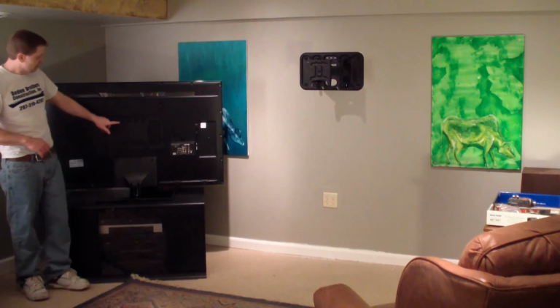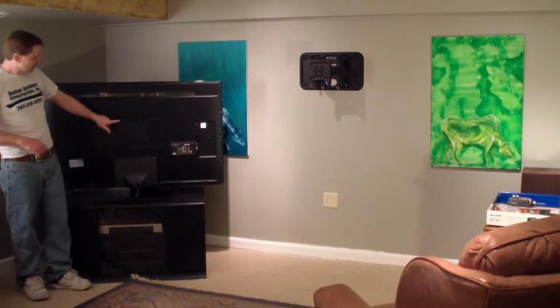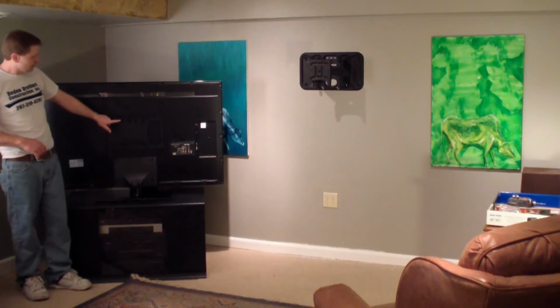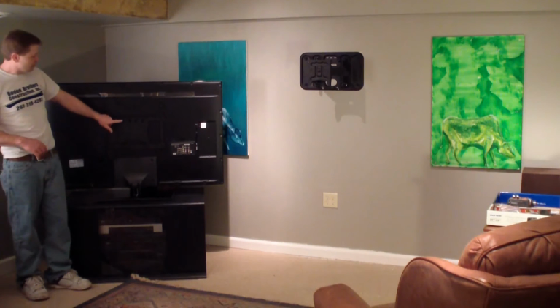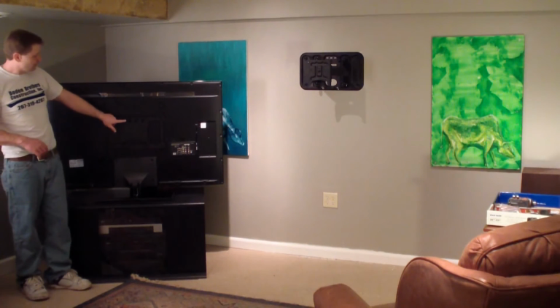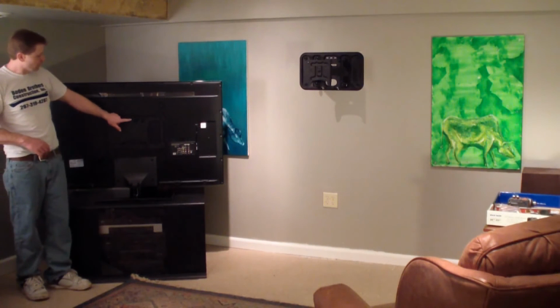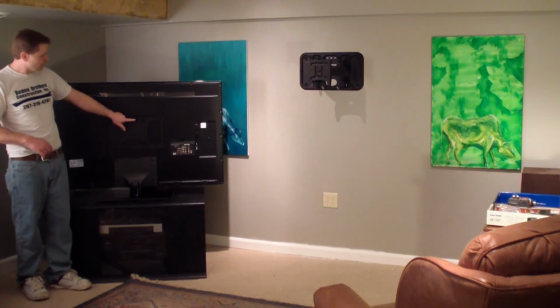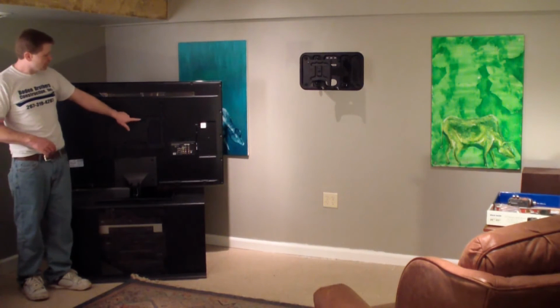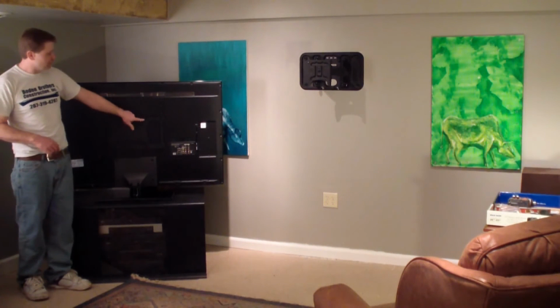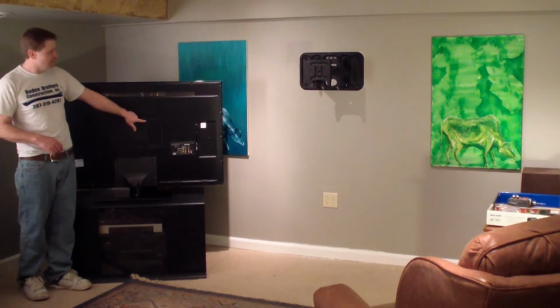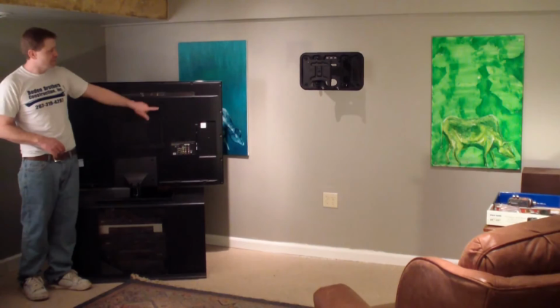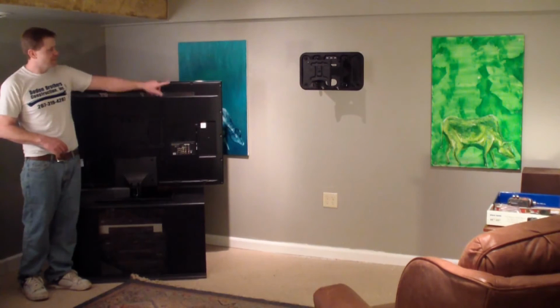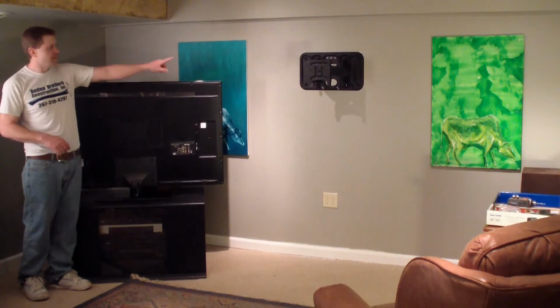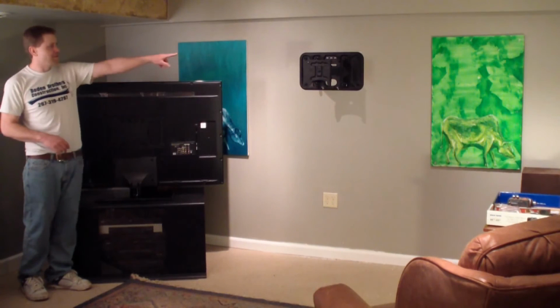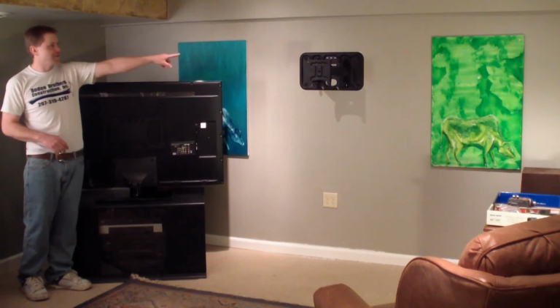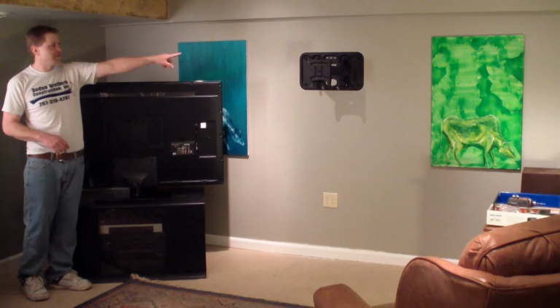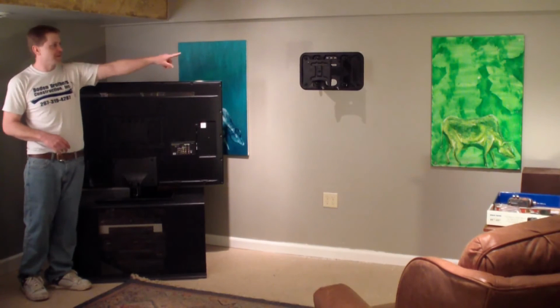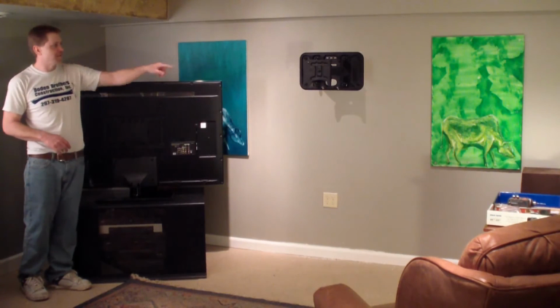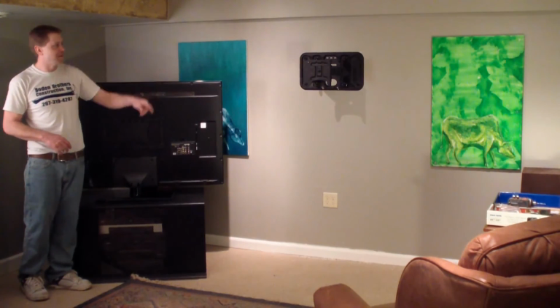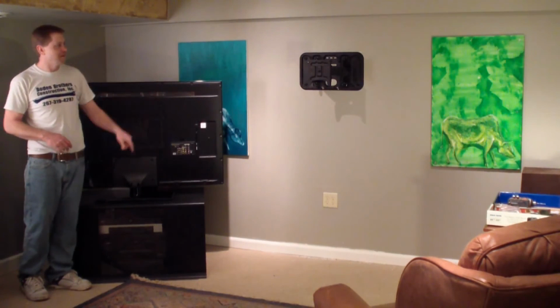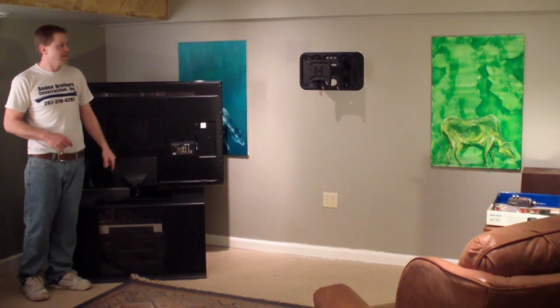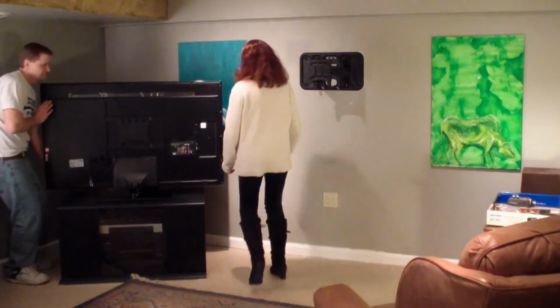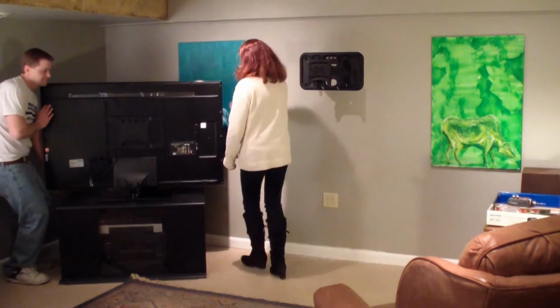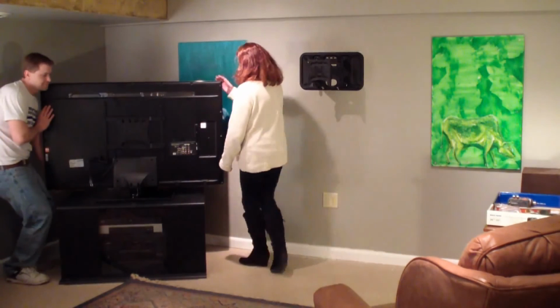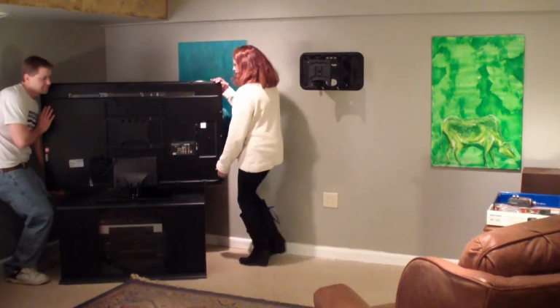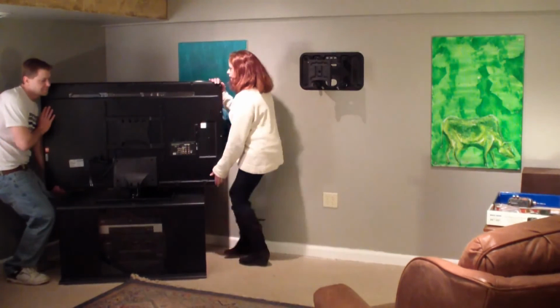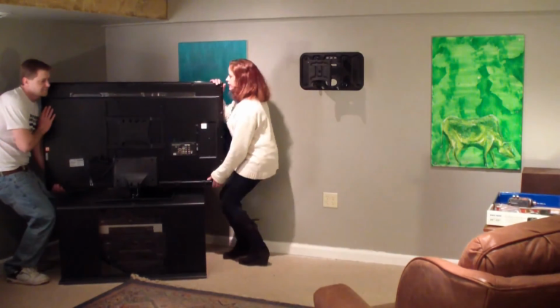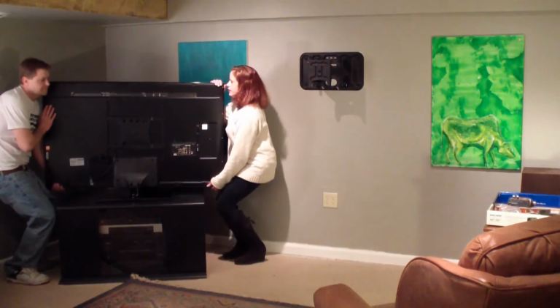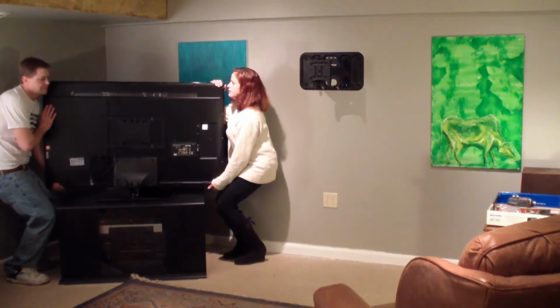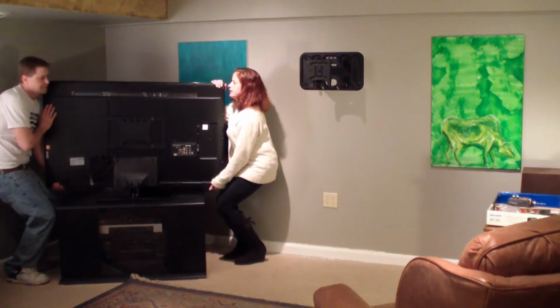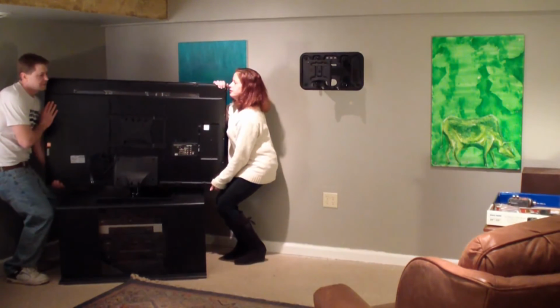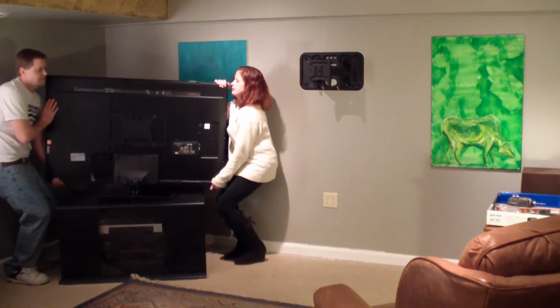You have four hooks here. They go into the hooks up top here. I'm going to ask my wife Jessica to join me.